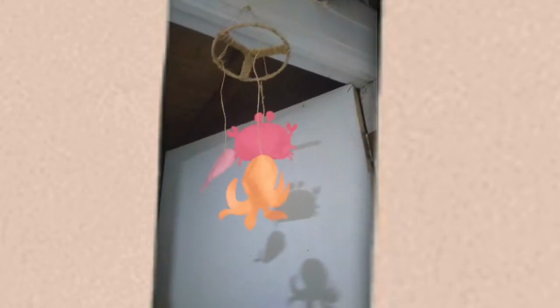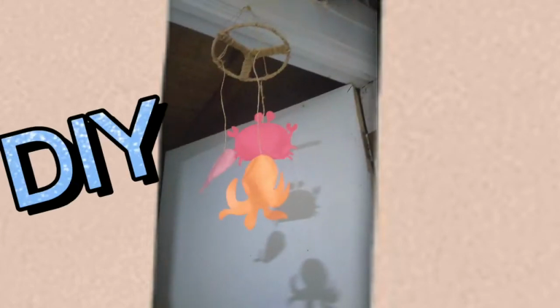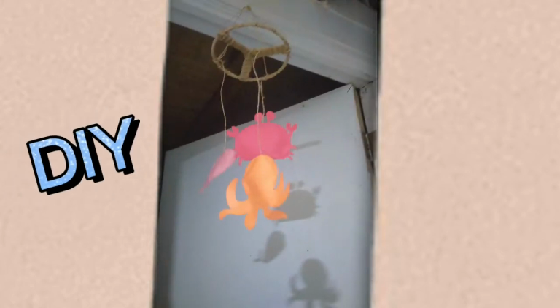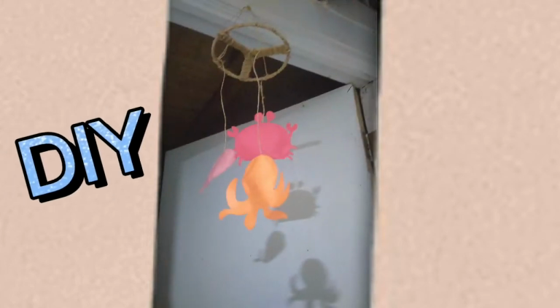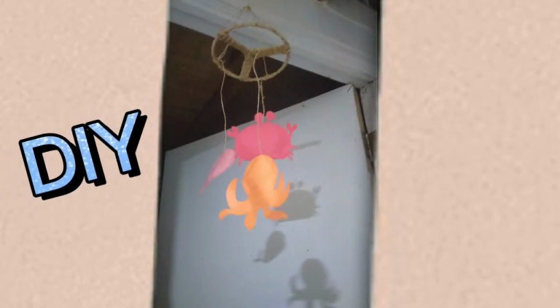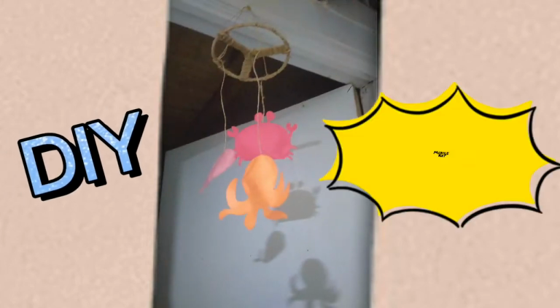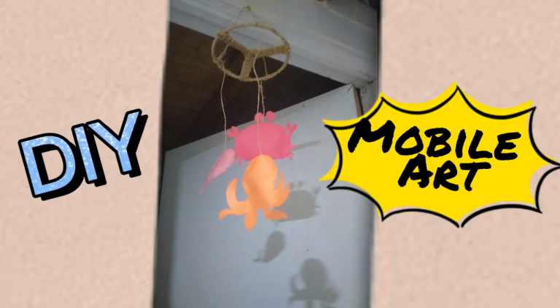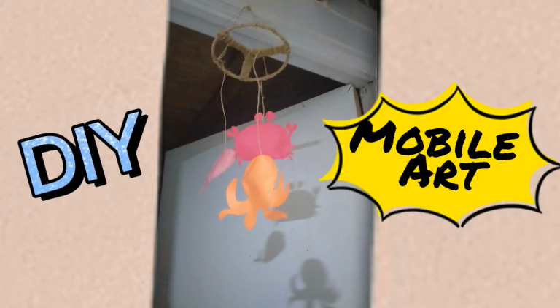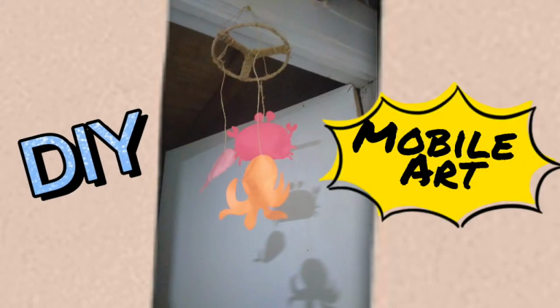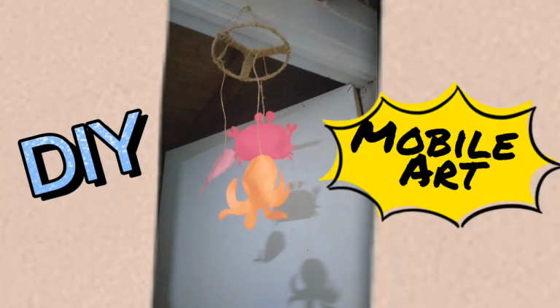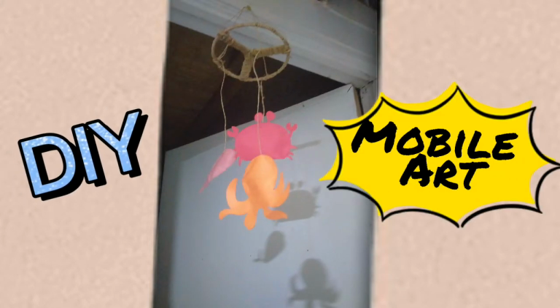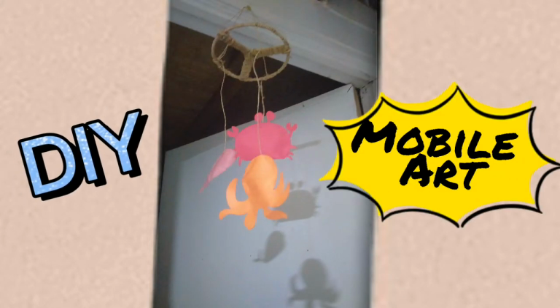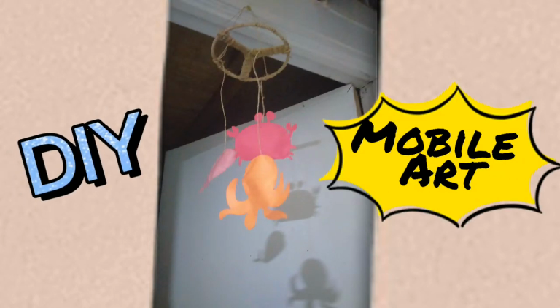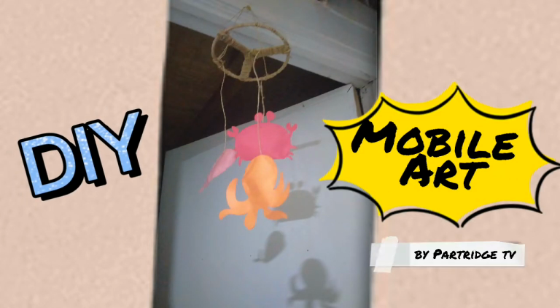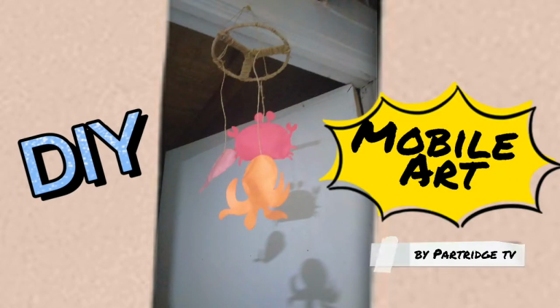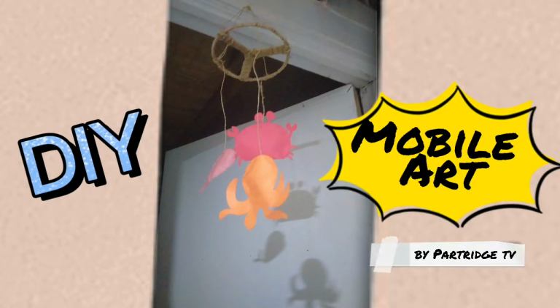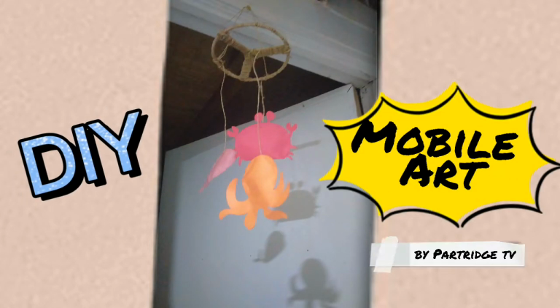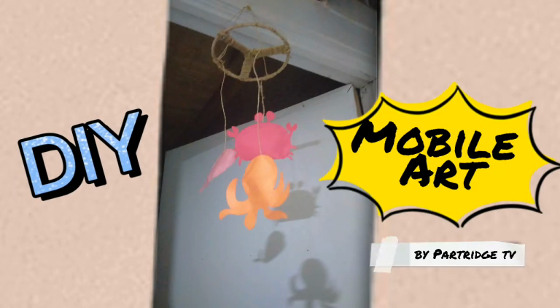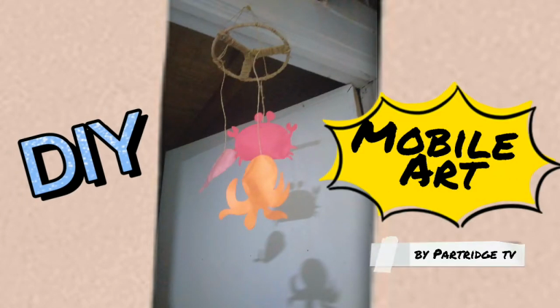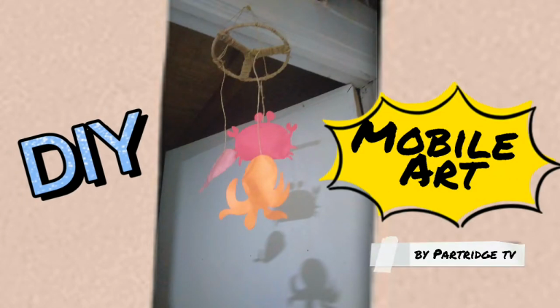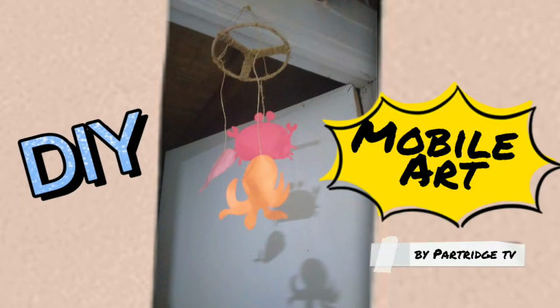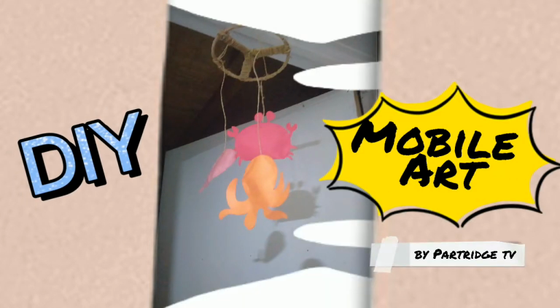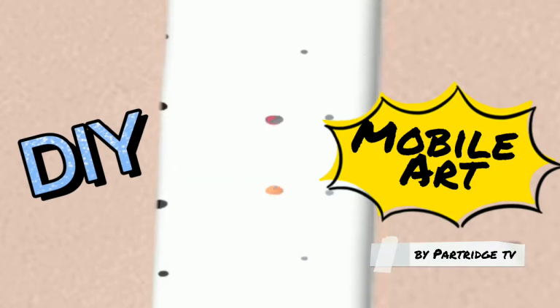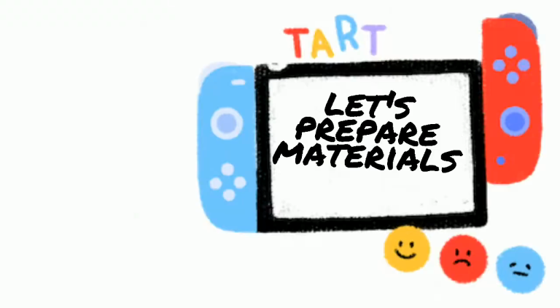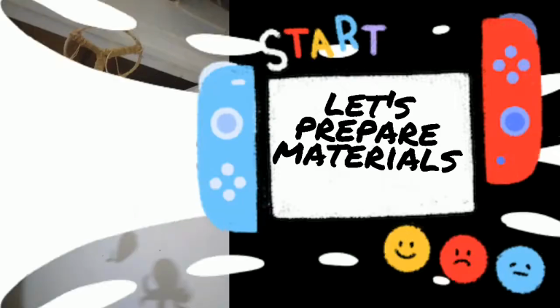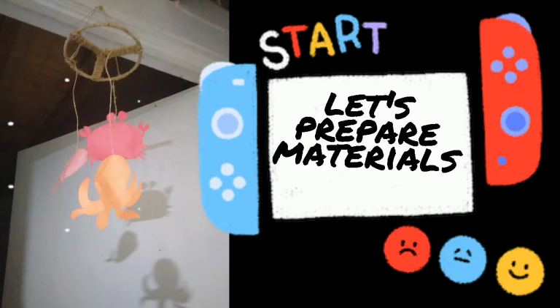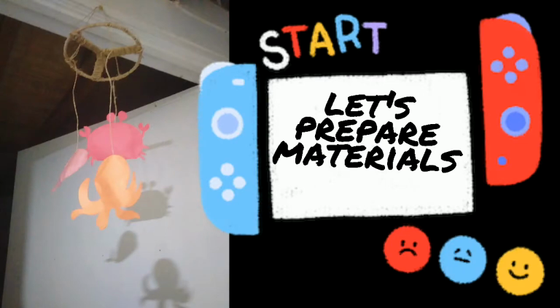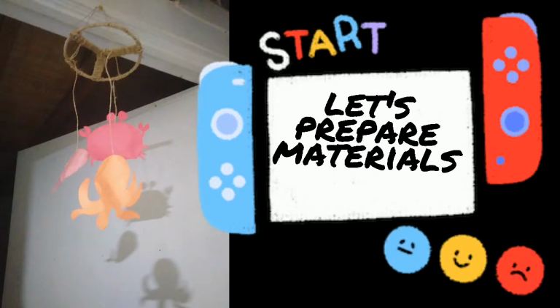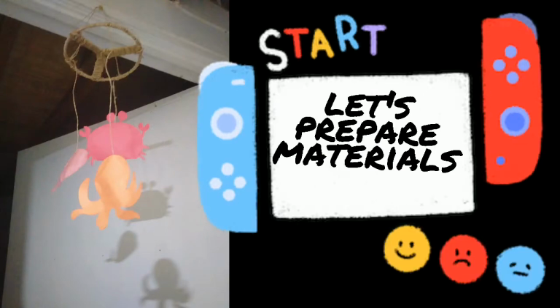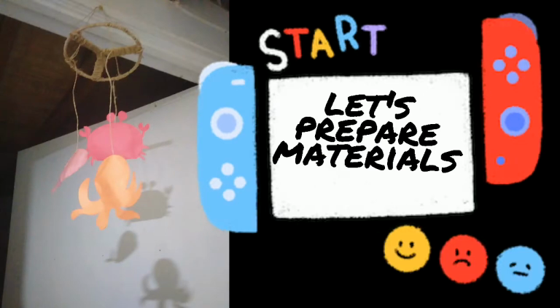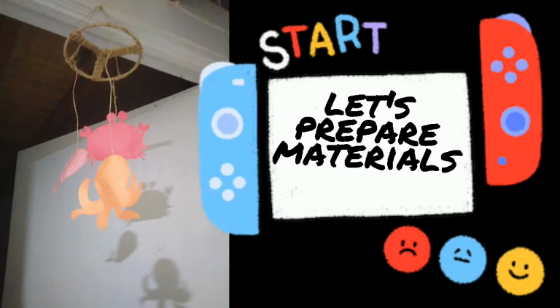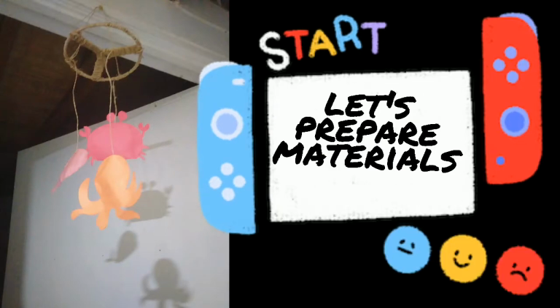DIY mobile art by Partridge TV. Let's prepare materials.